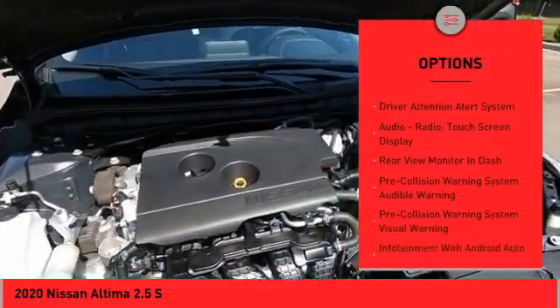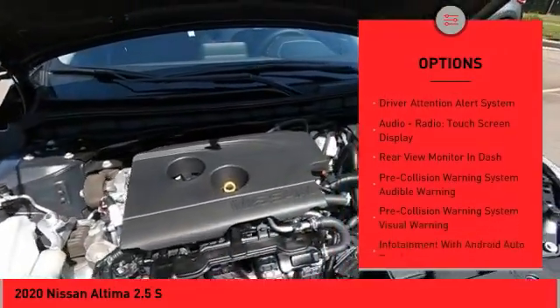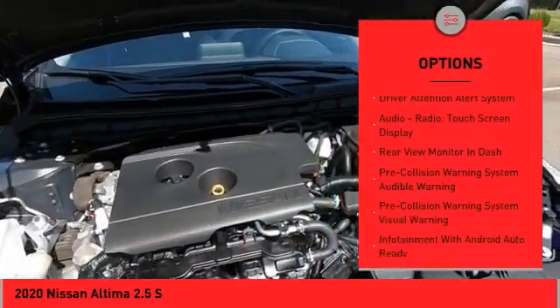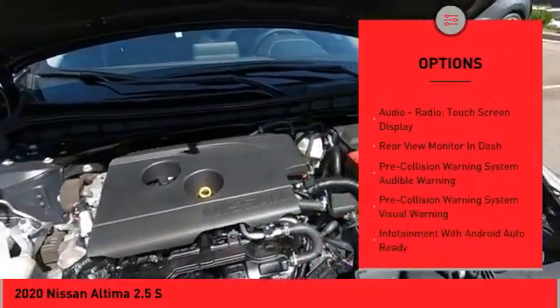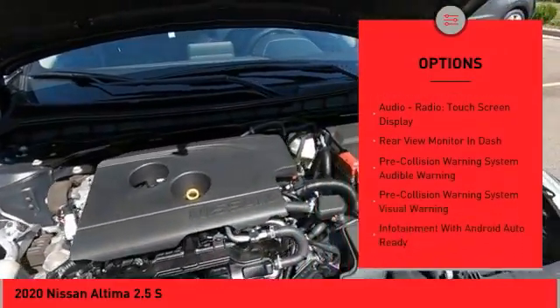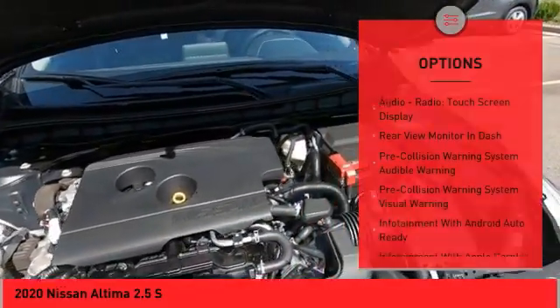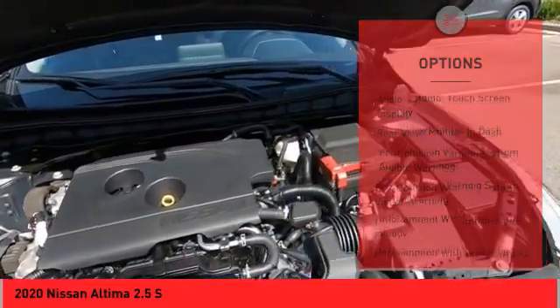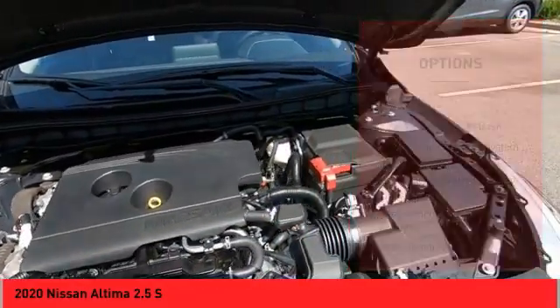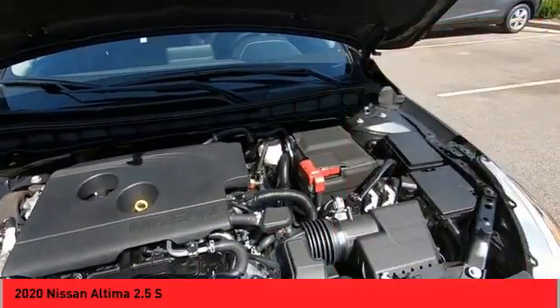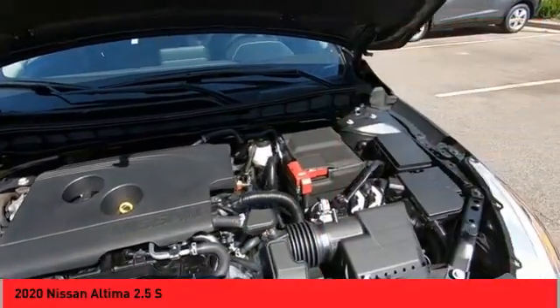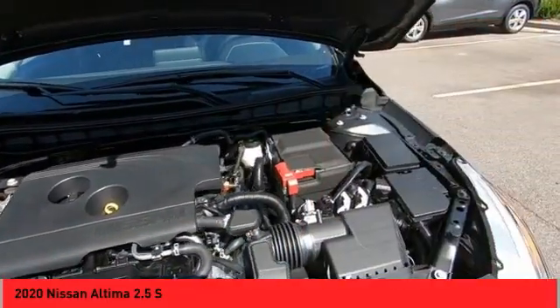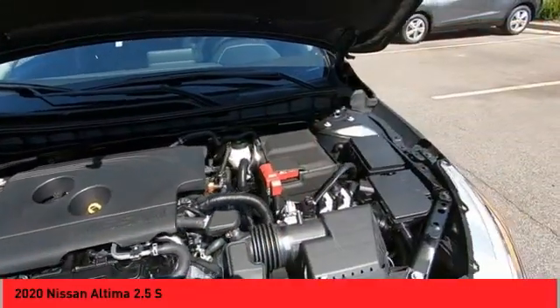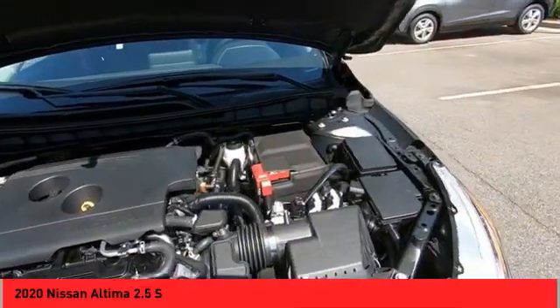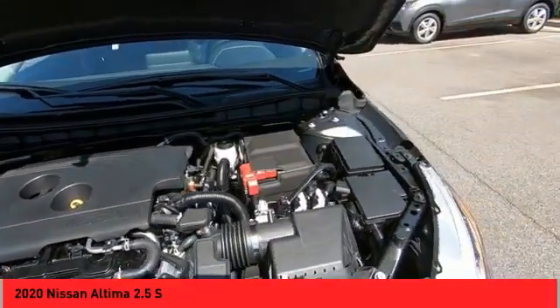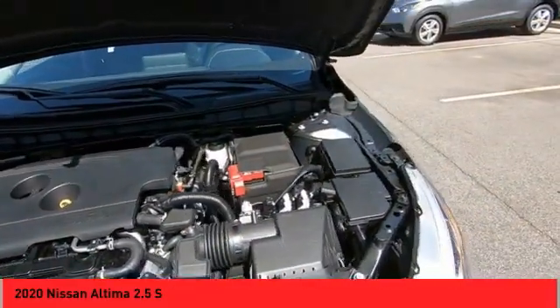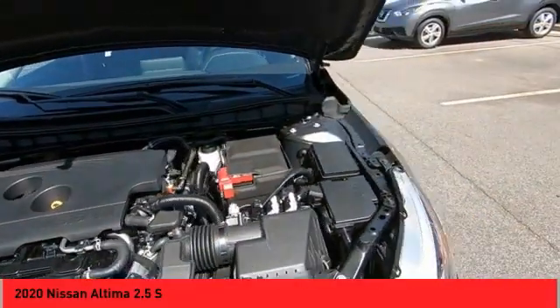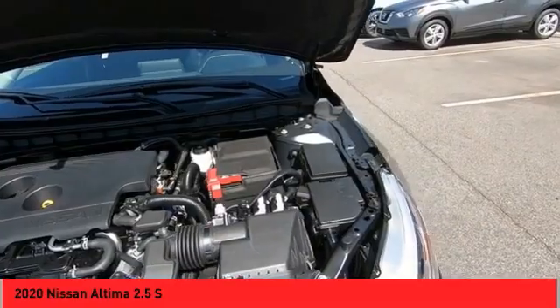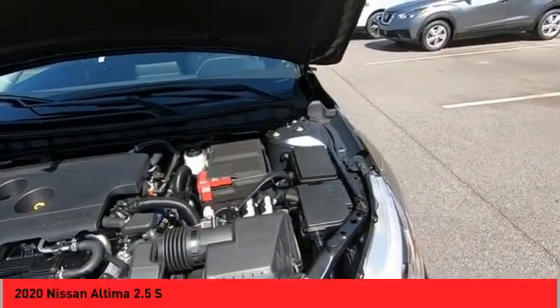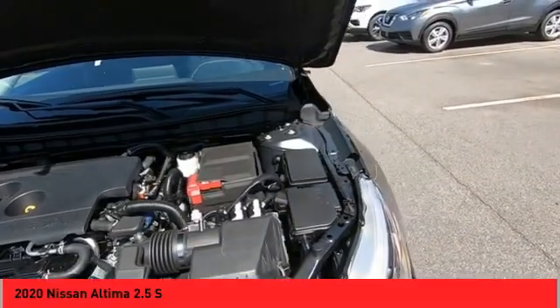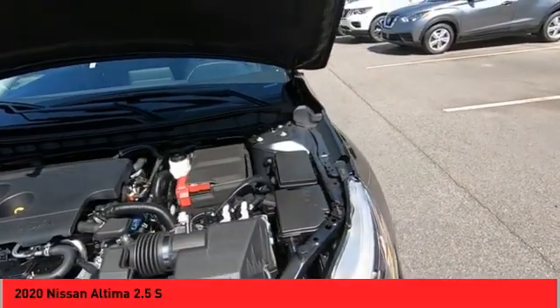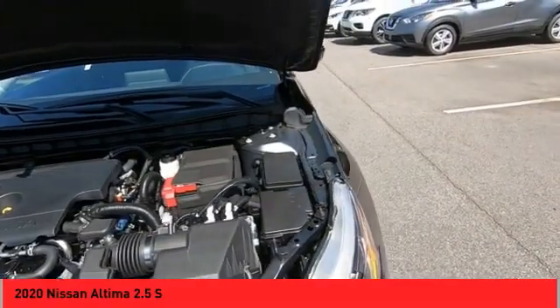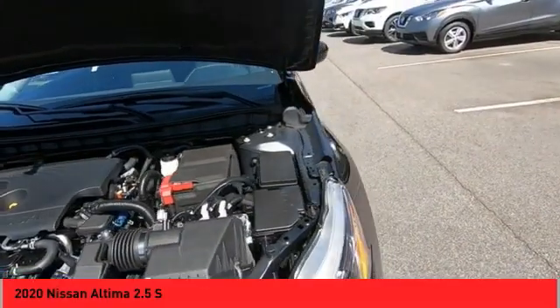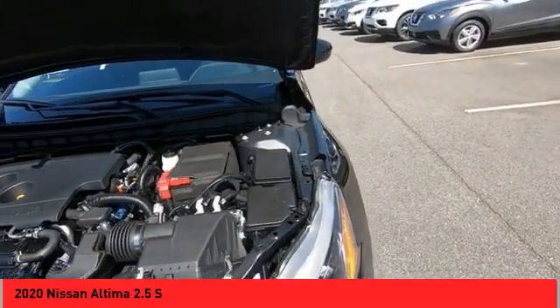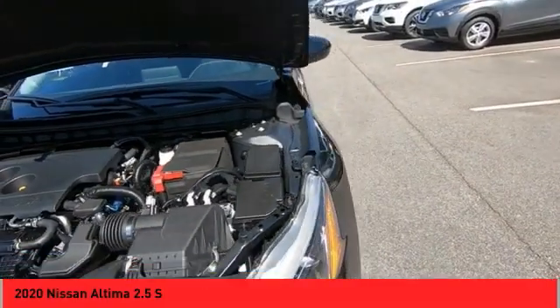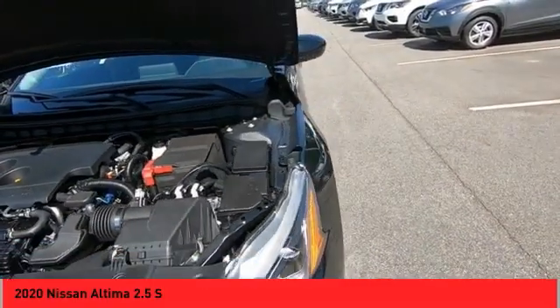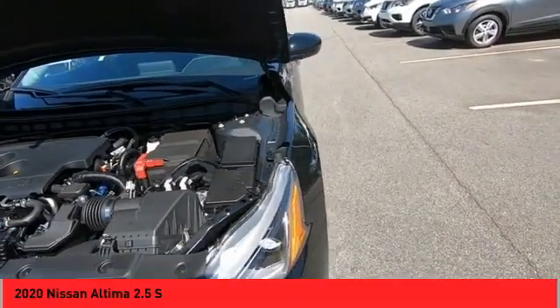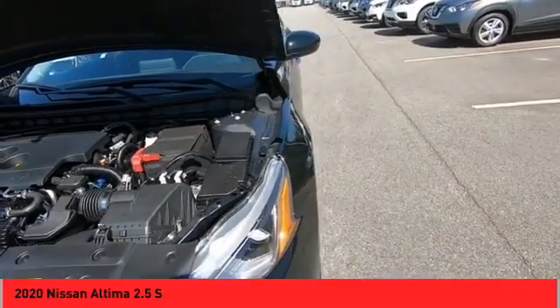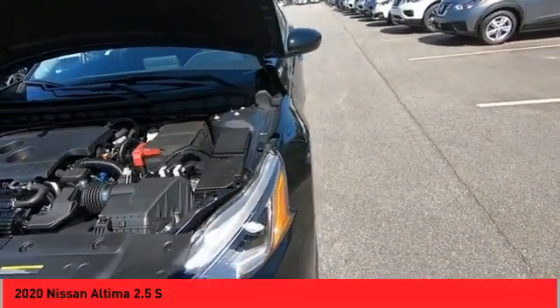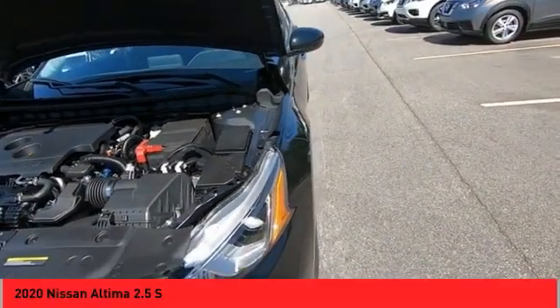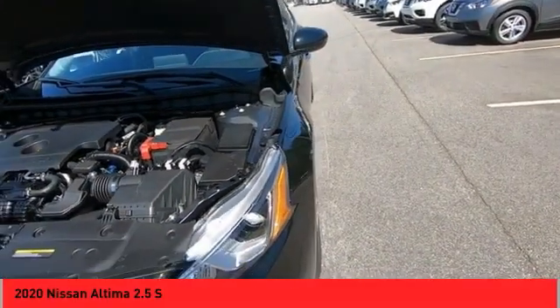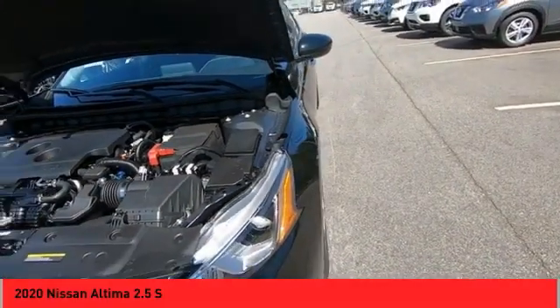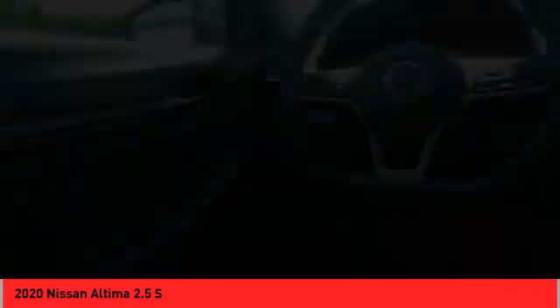Additional features include stability control, power brakes, braking assist, autonomous braking, rear view camera, and driver attention alert system.